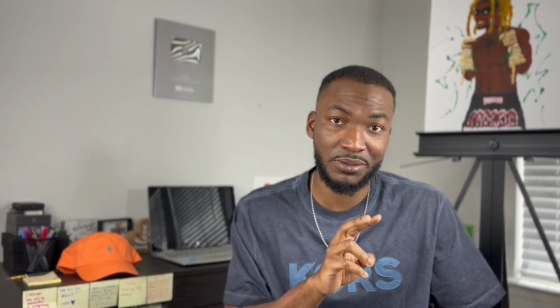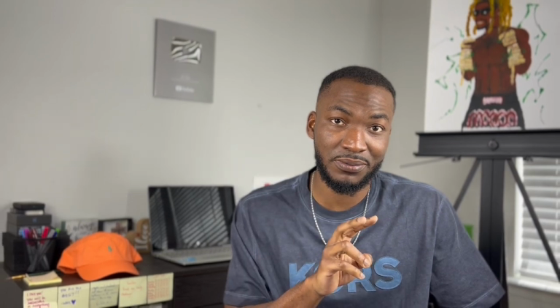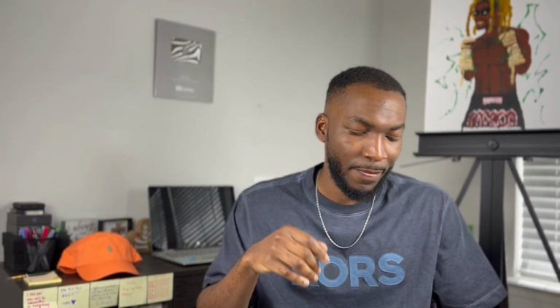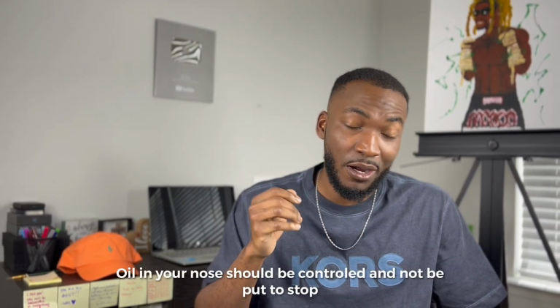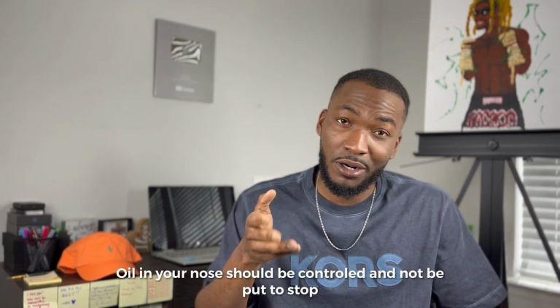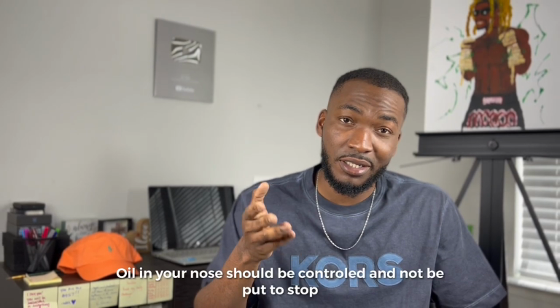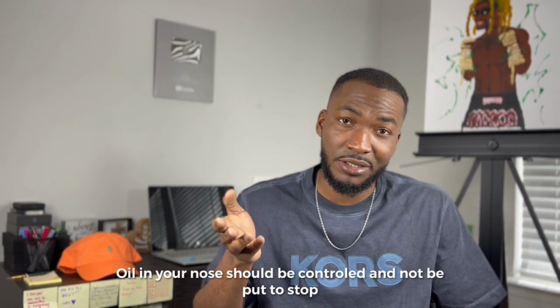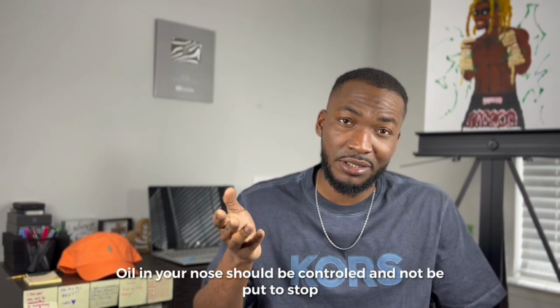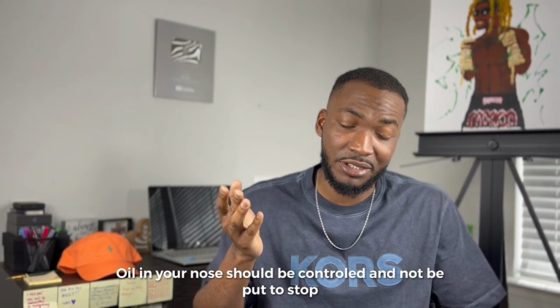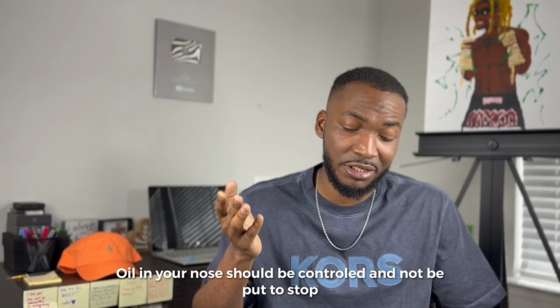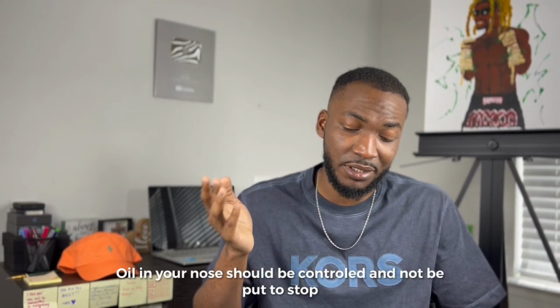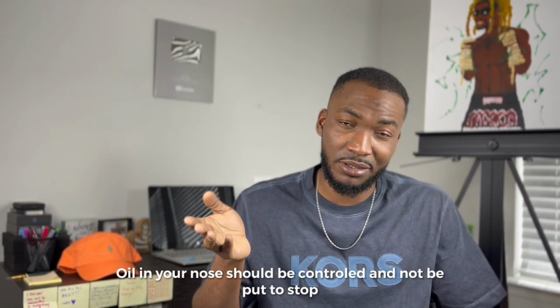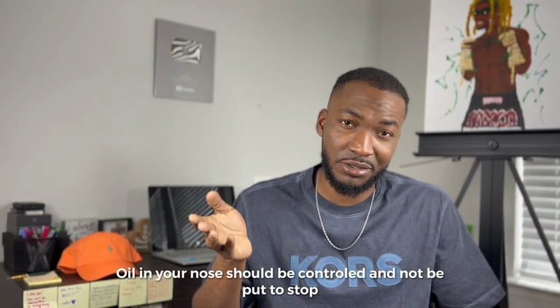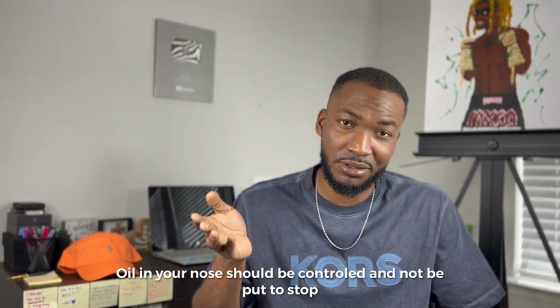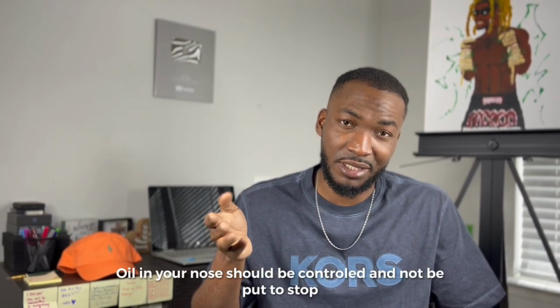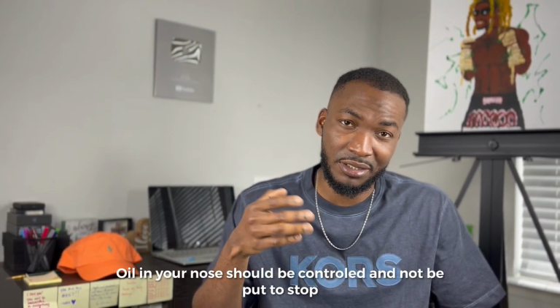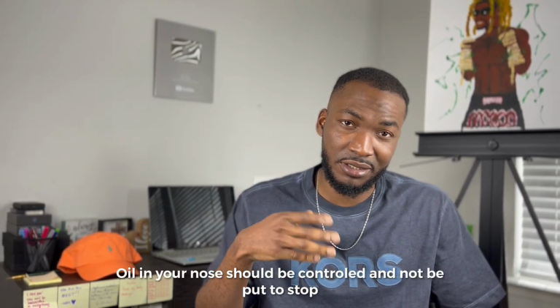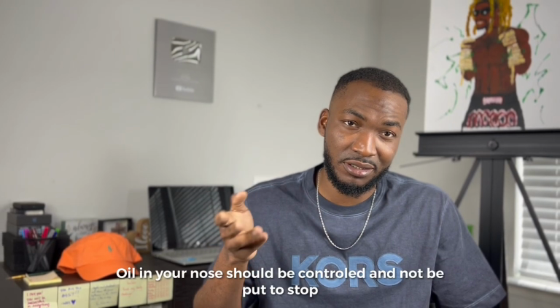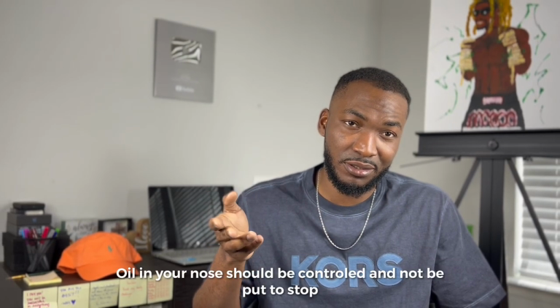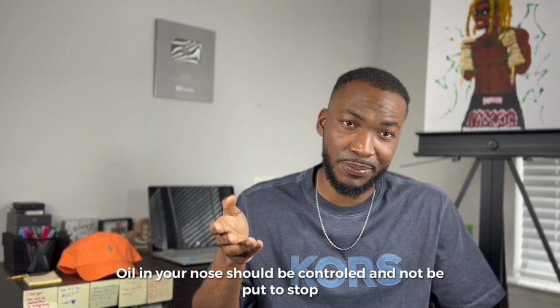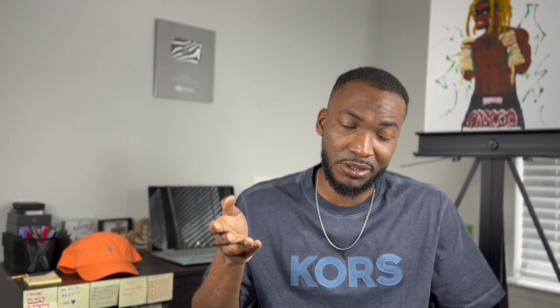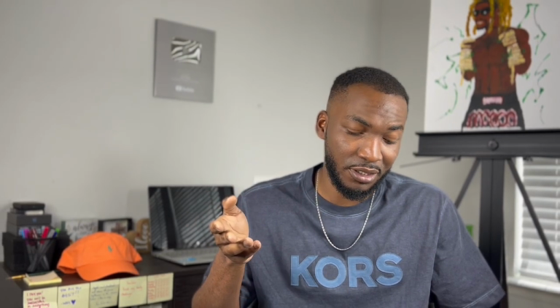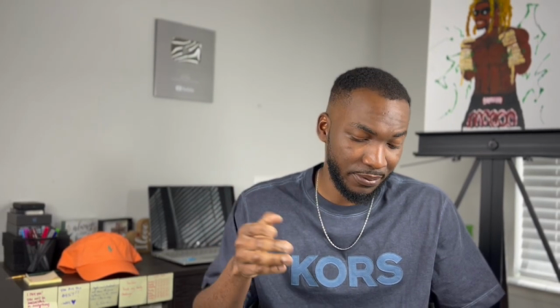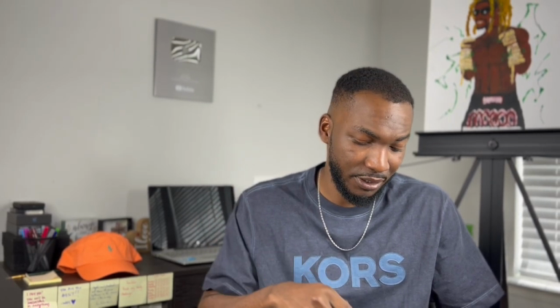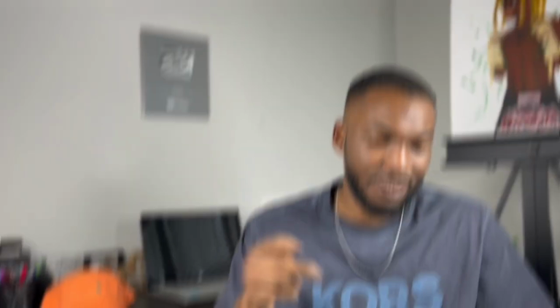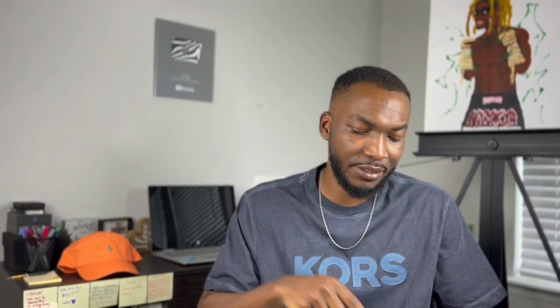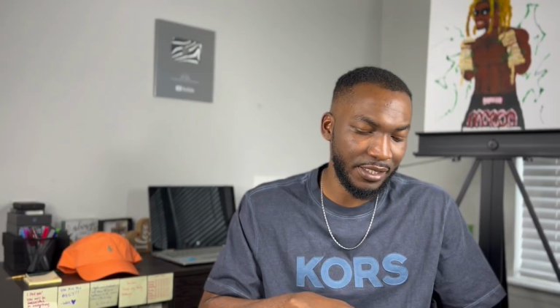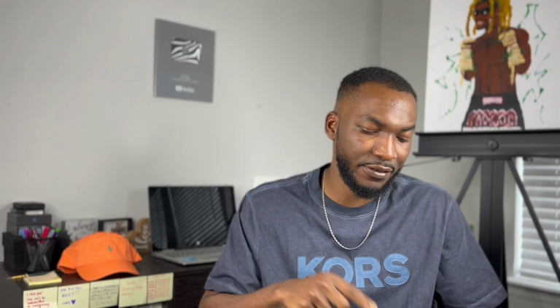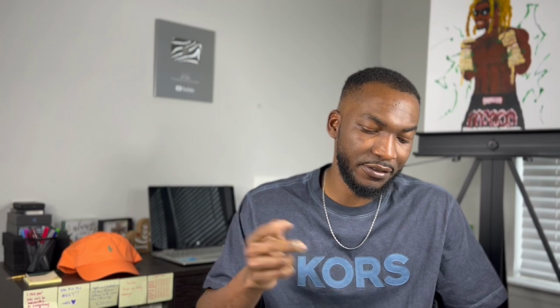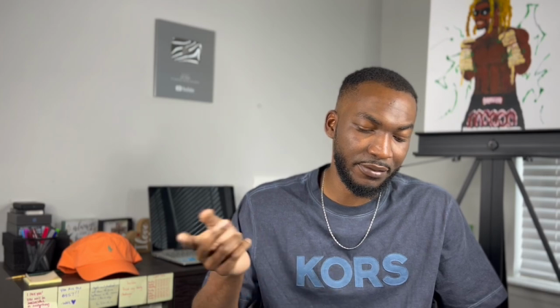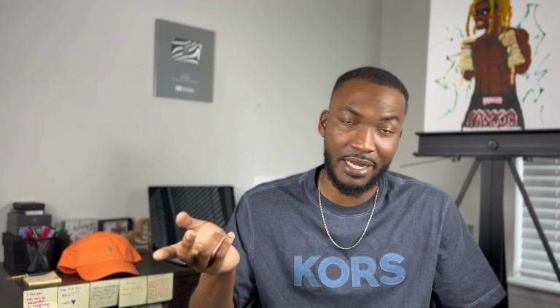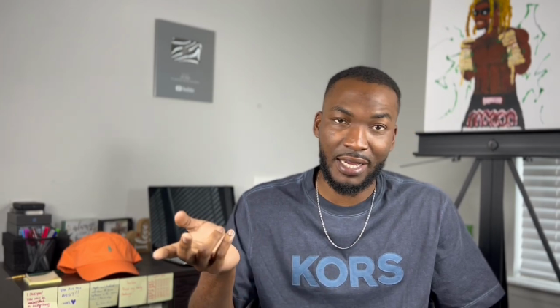You're trying to control it — control is different from ending something. You shouldn't end it; it should be controlled. Your nose oil literally should be controlled and kept stable.